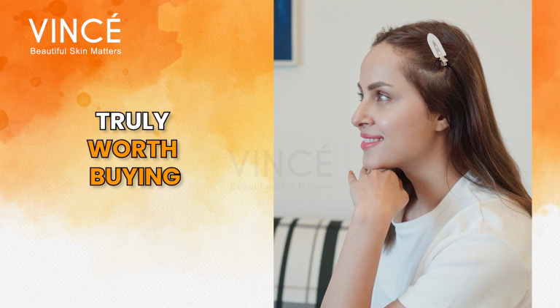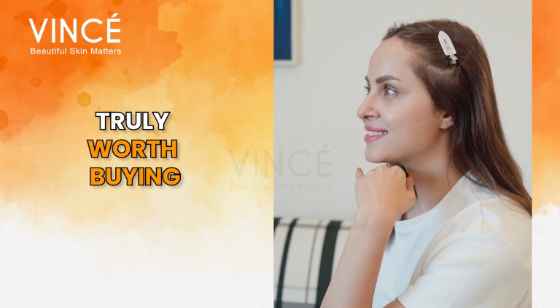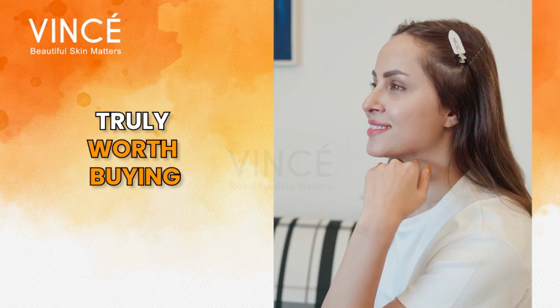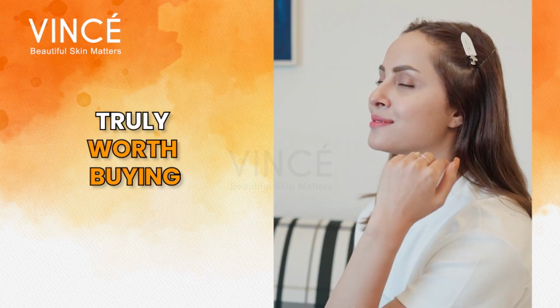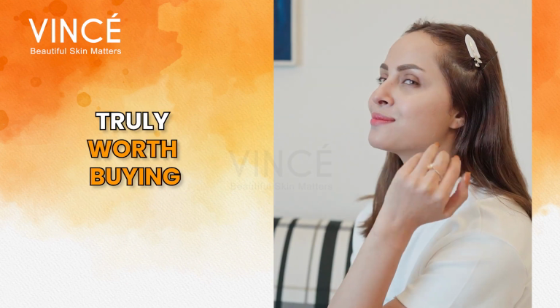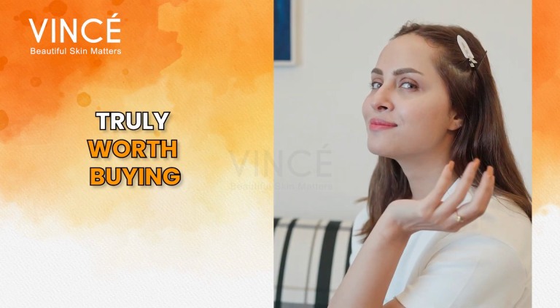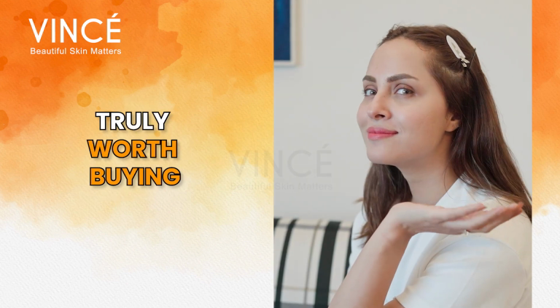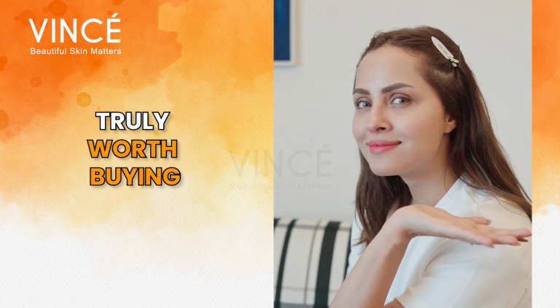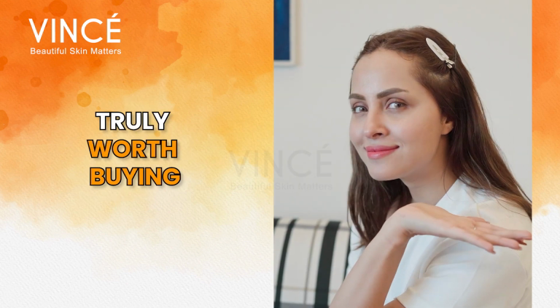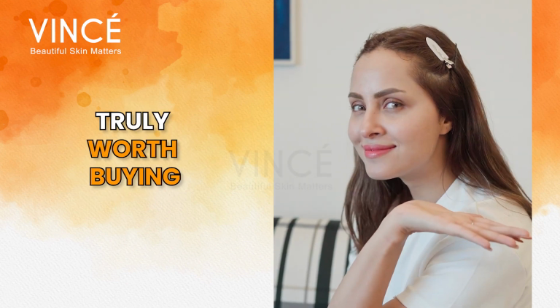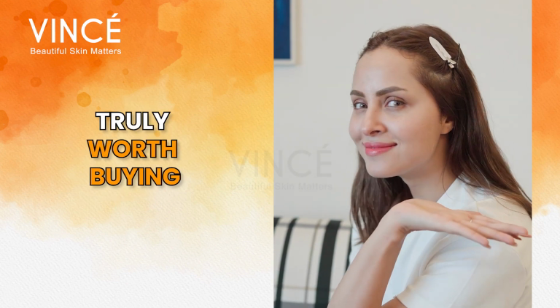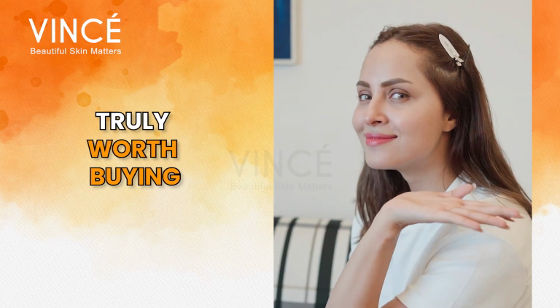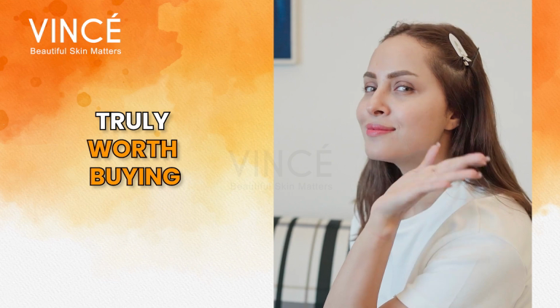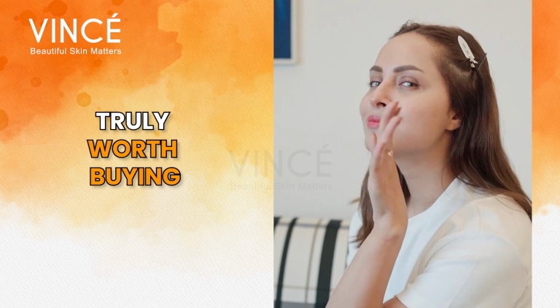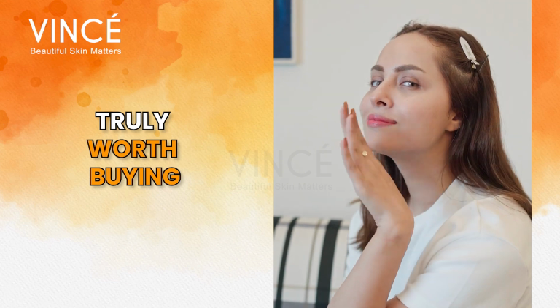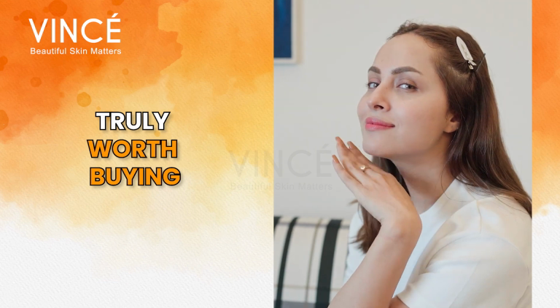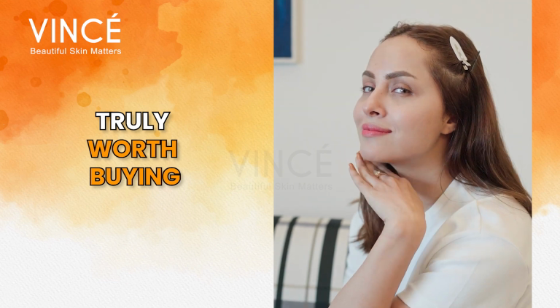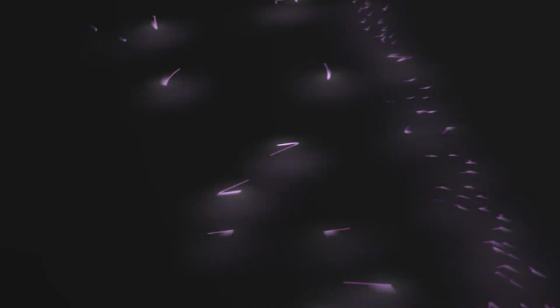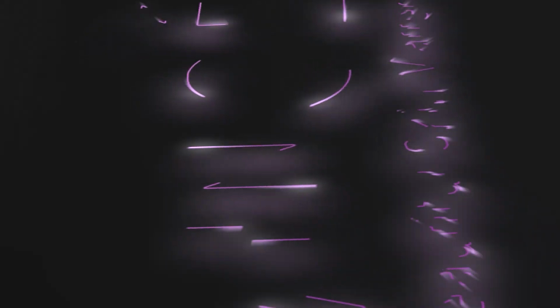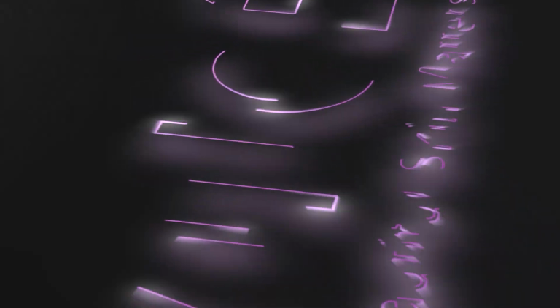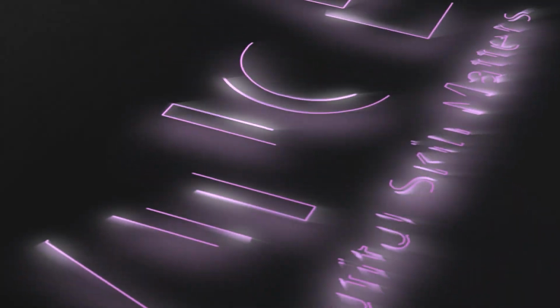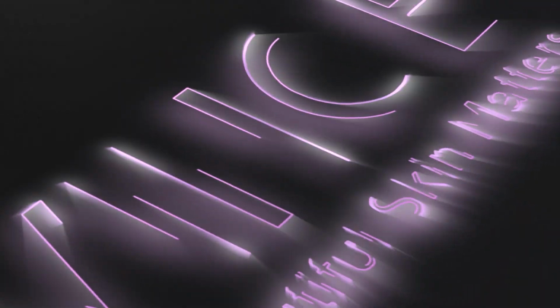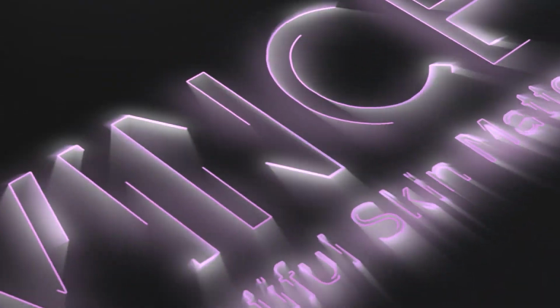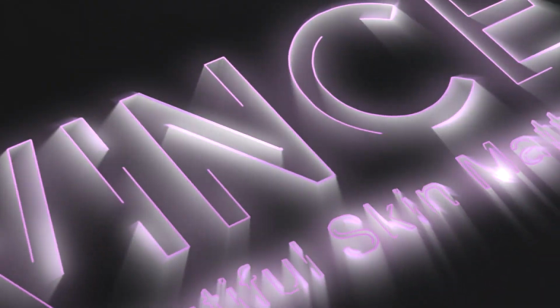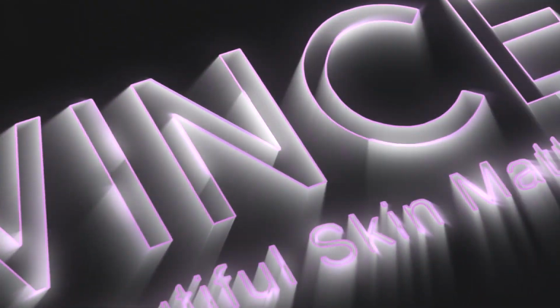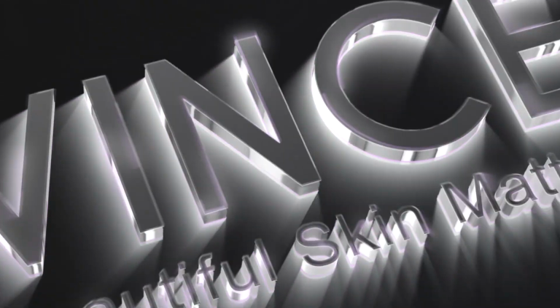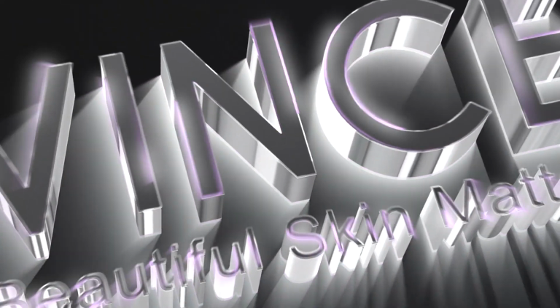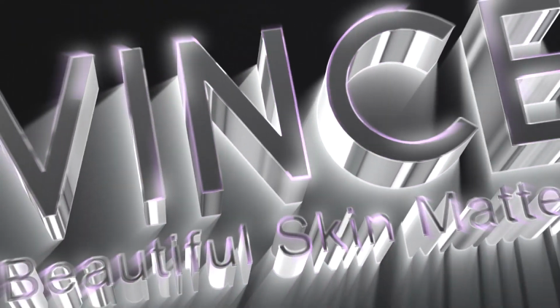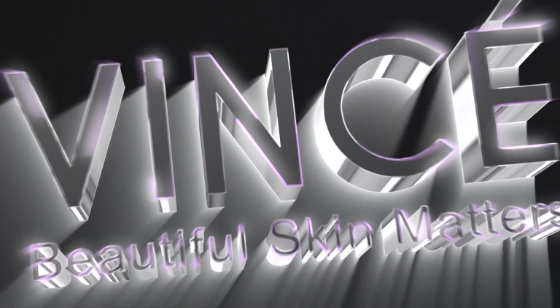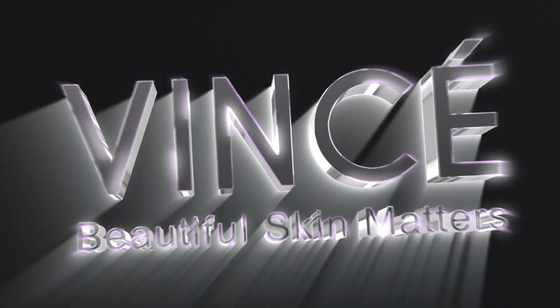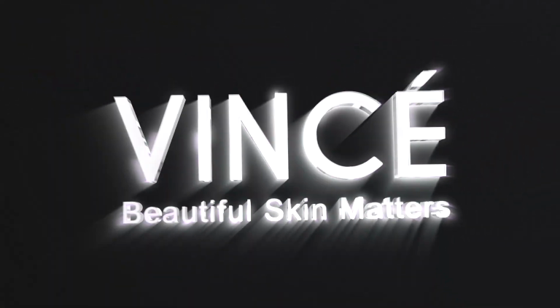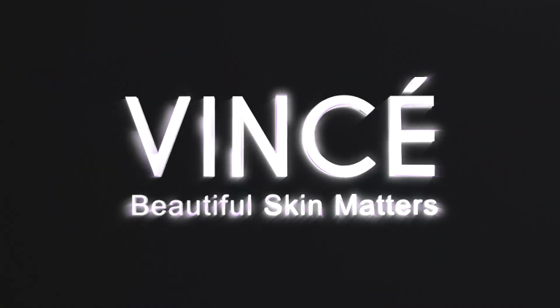Vincere products are truly worth buying. Vincere — Beautiful Skin Matters.